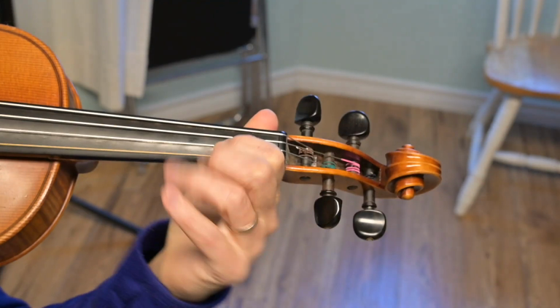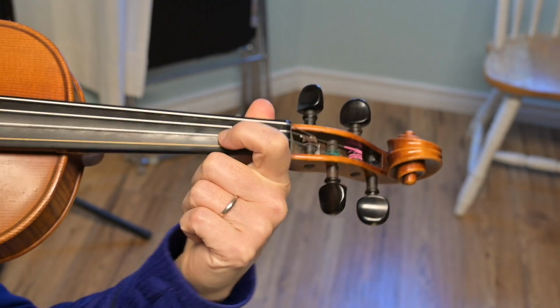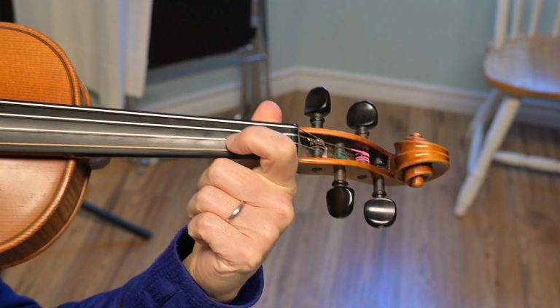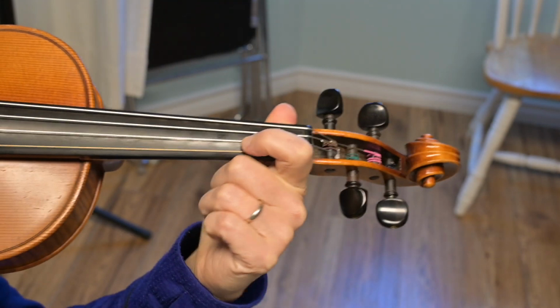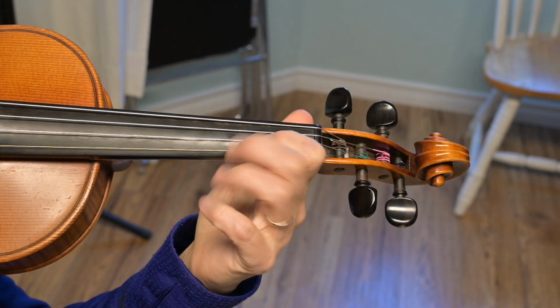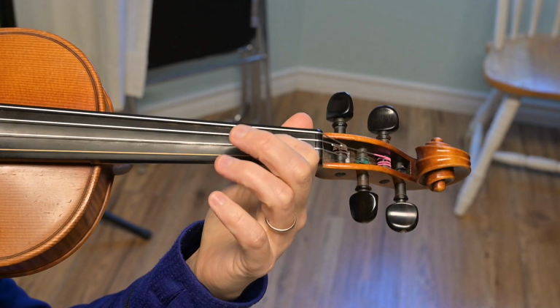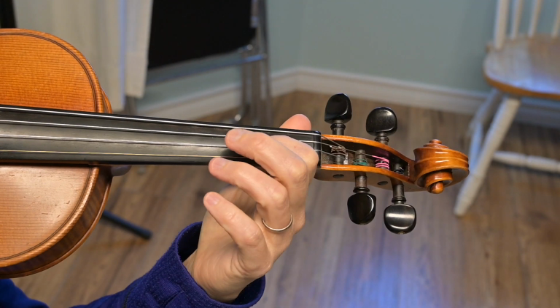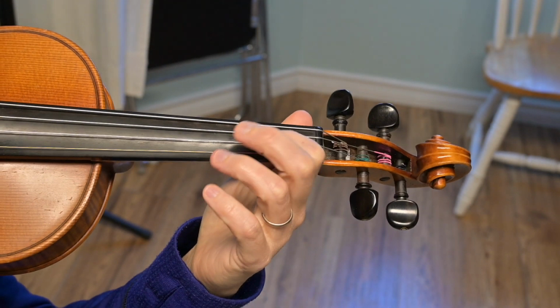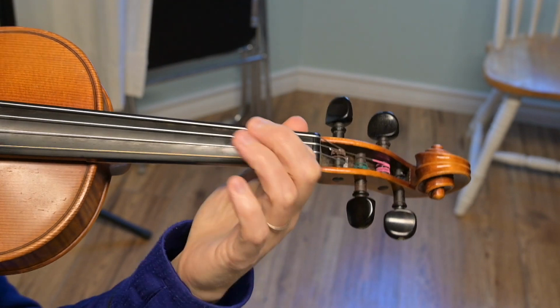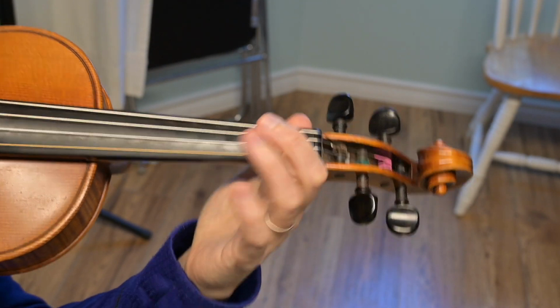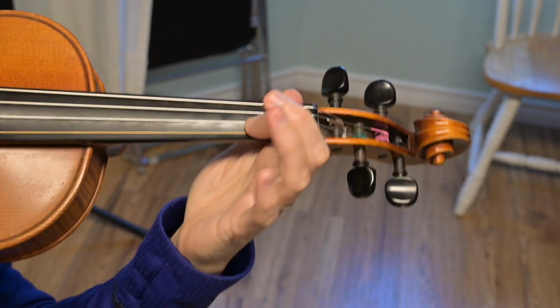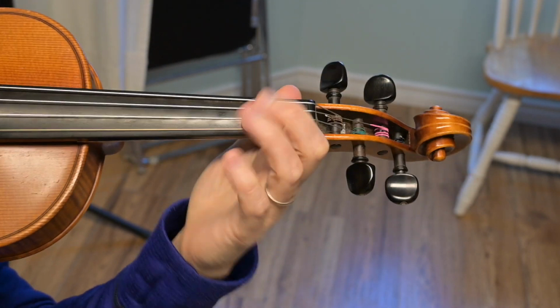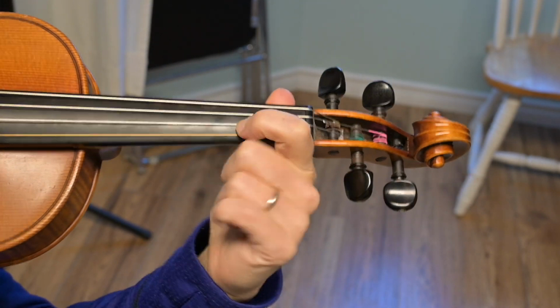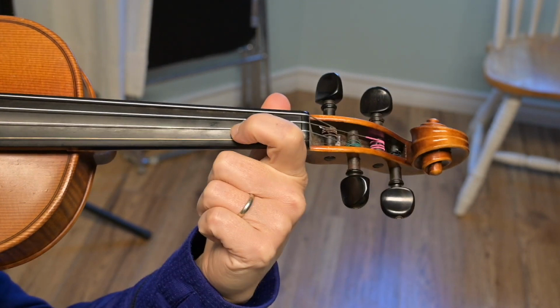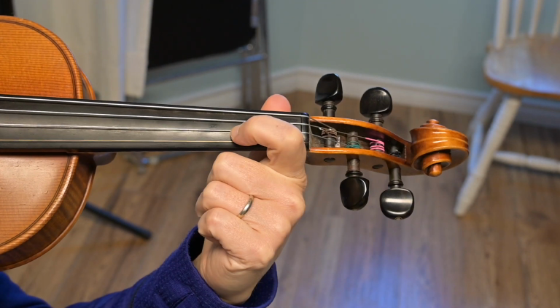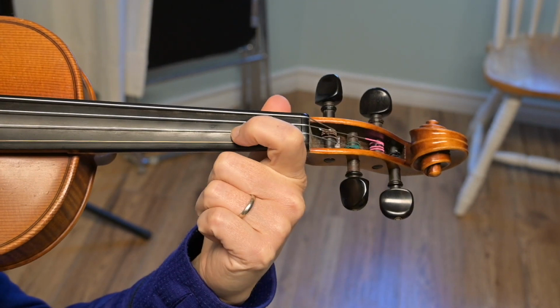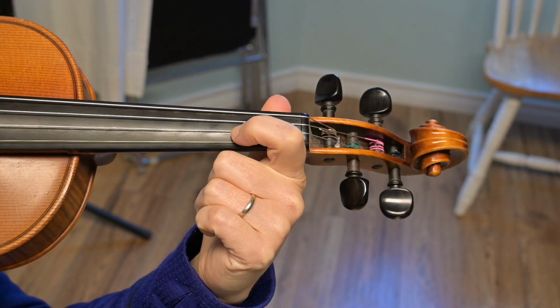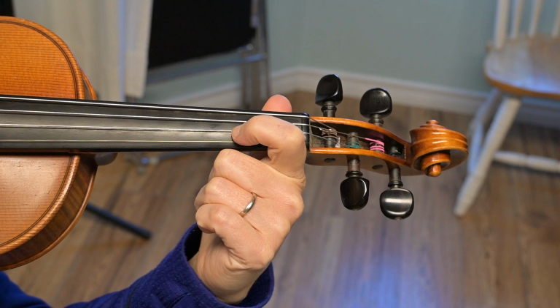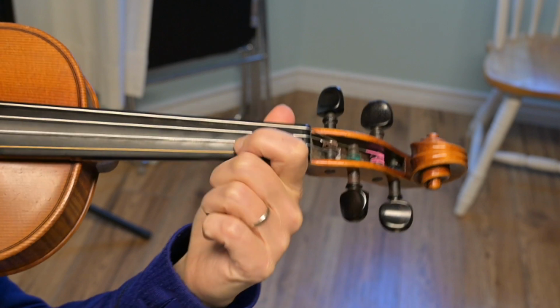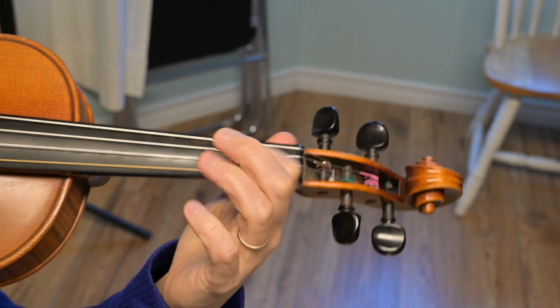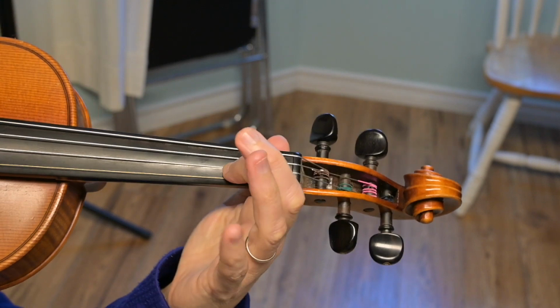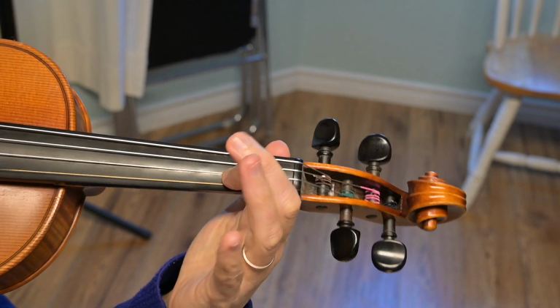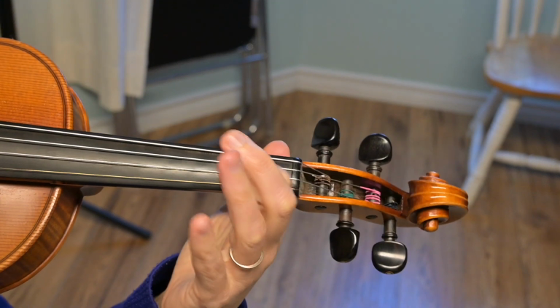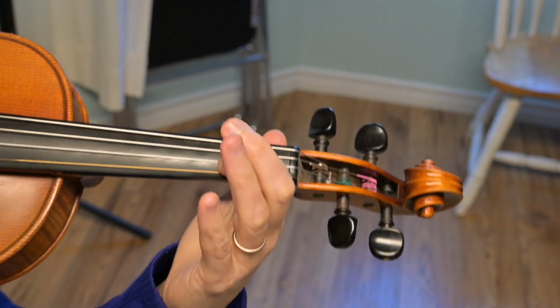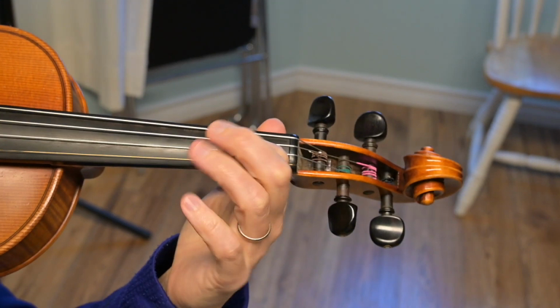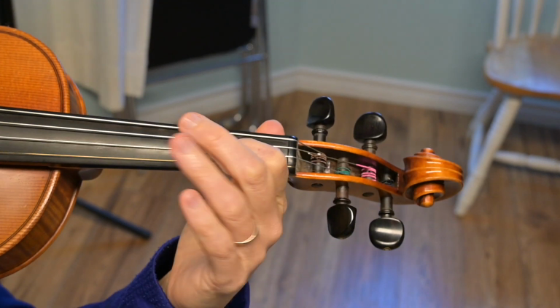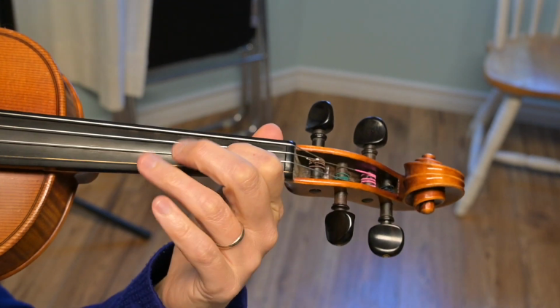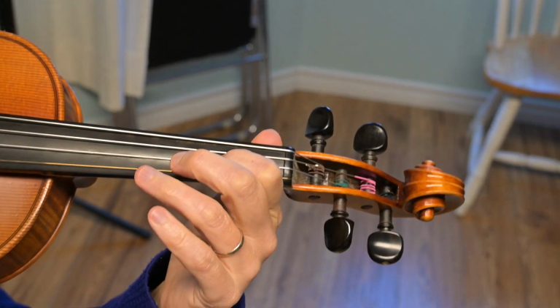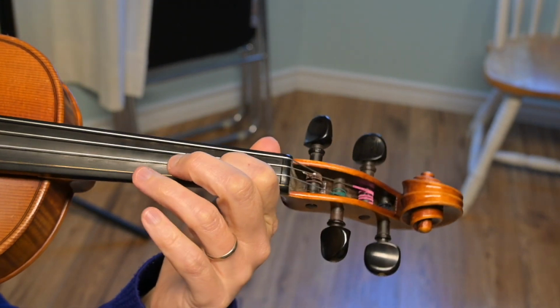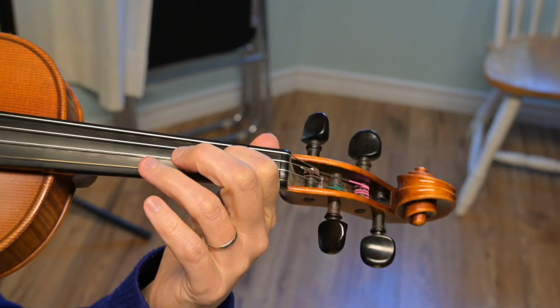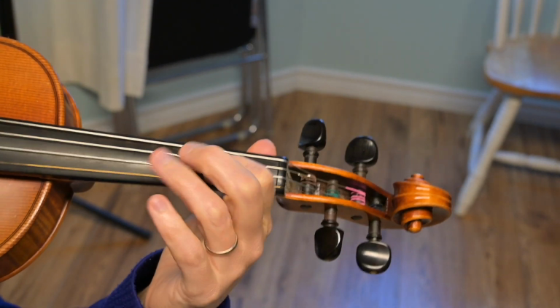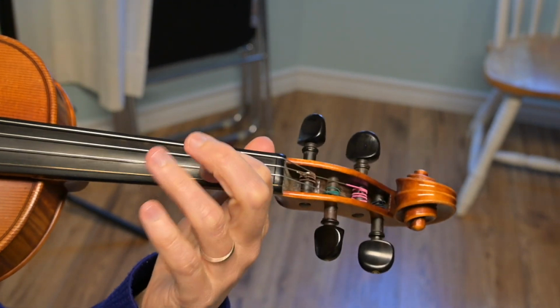Fokian, we're going to start with that finger exercise that we taught in the last video, starting on a B. Set, go.